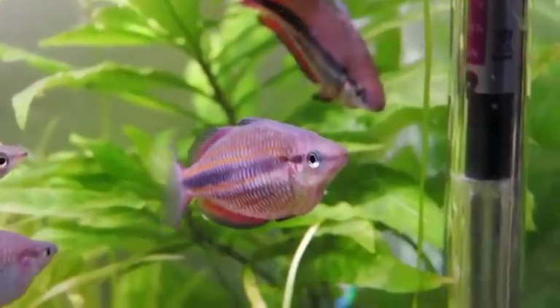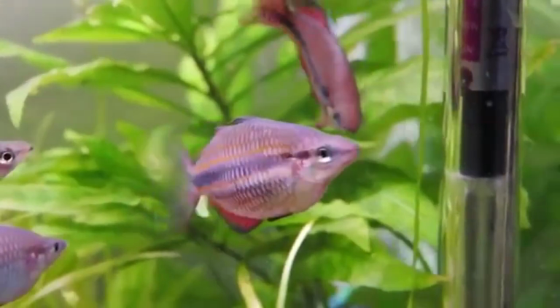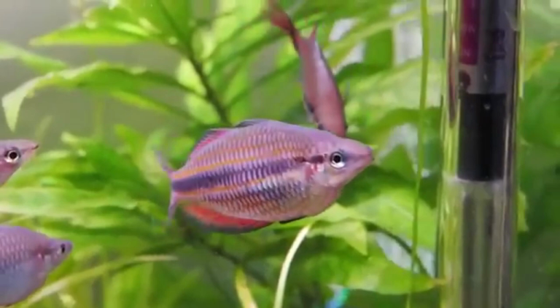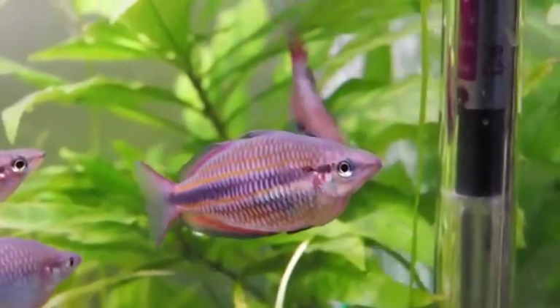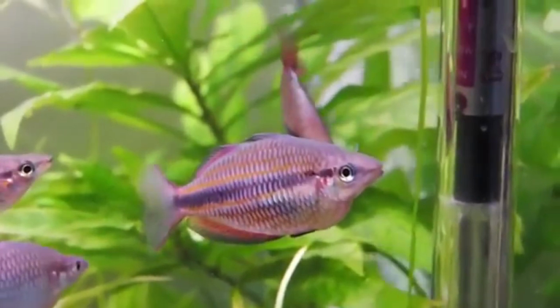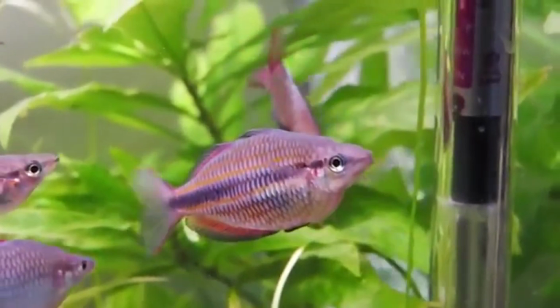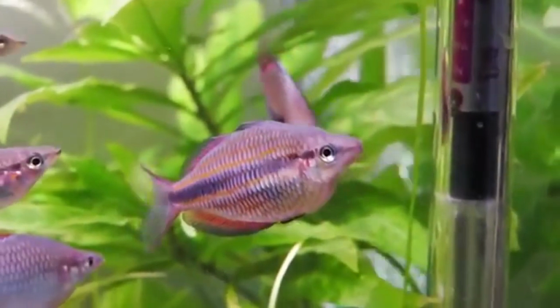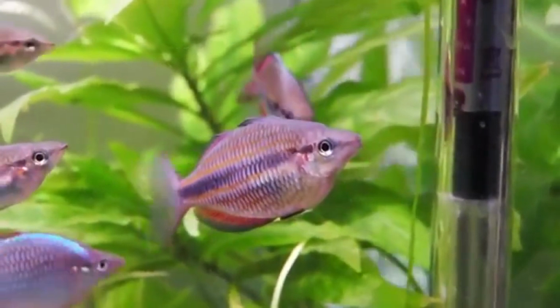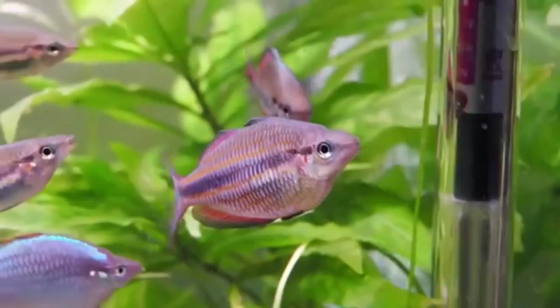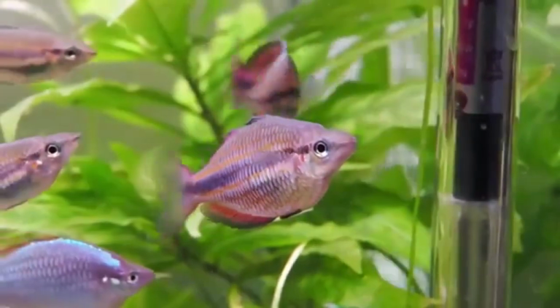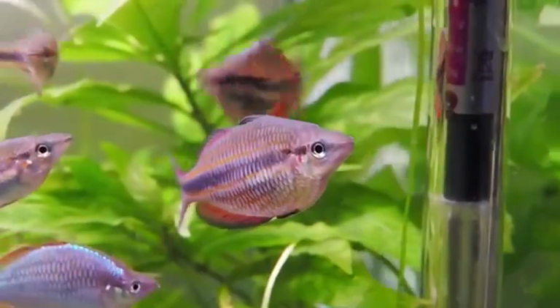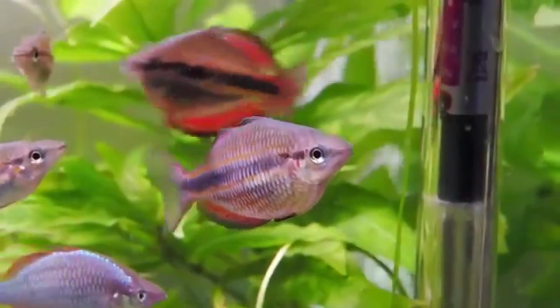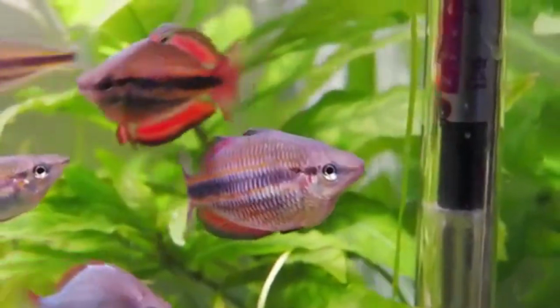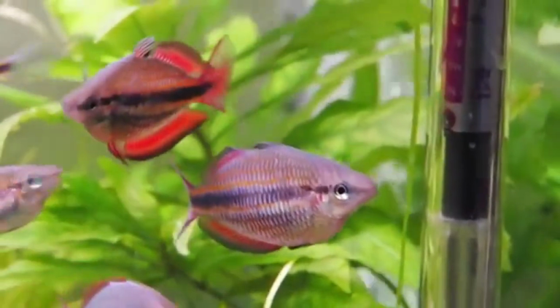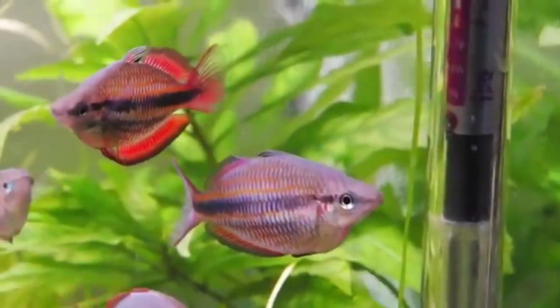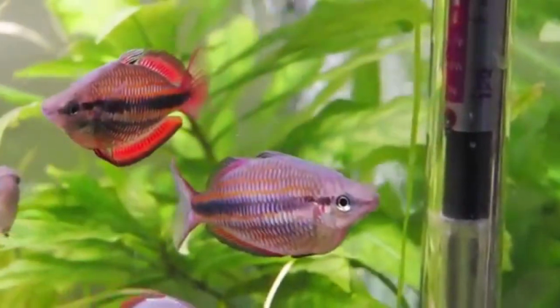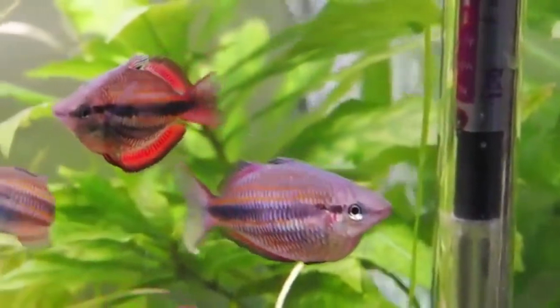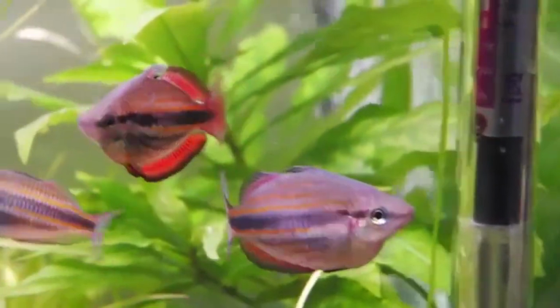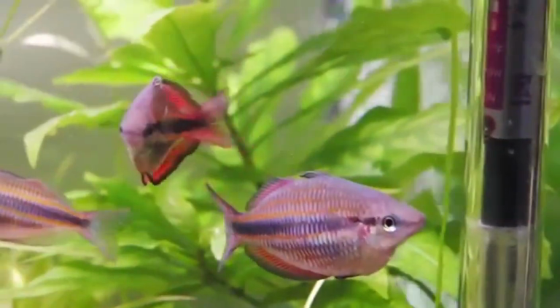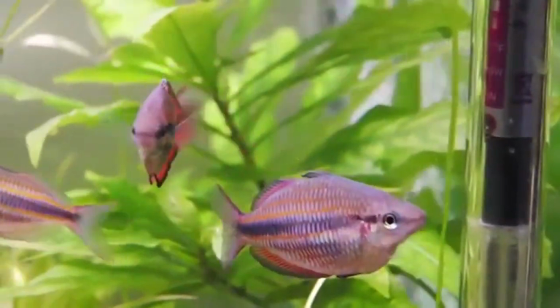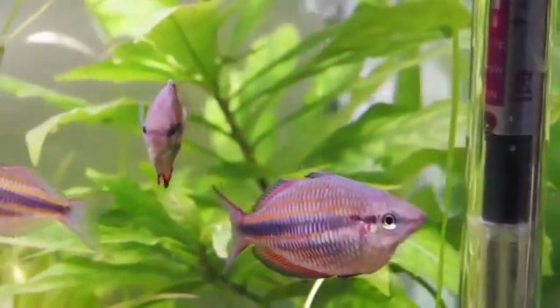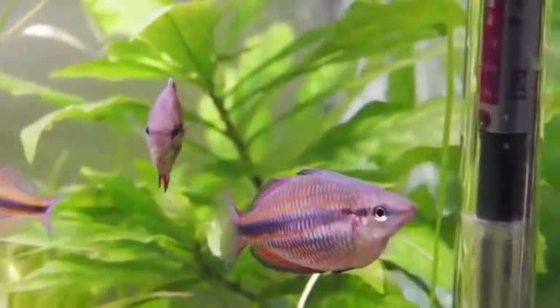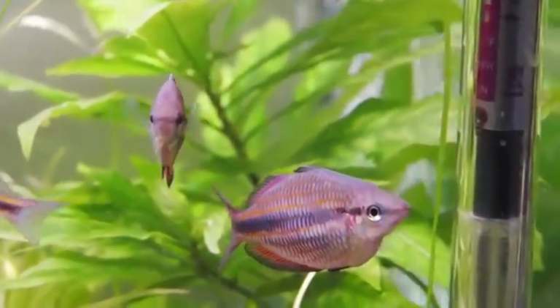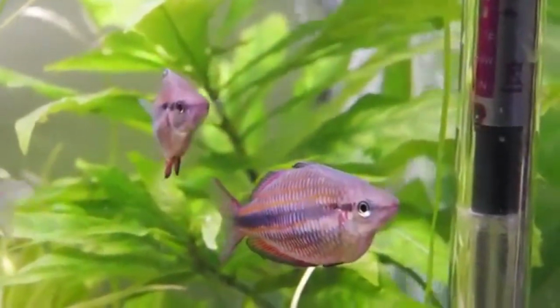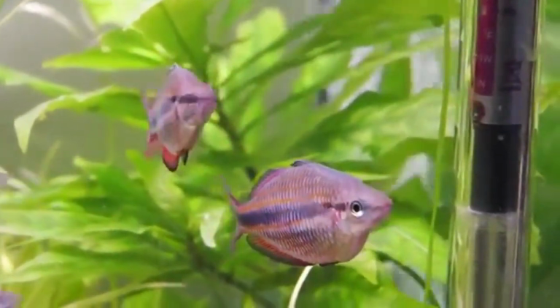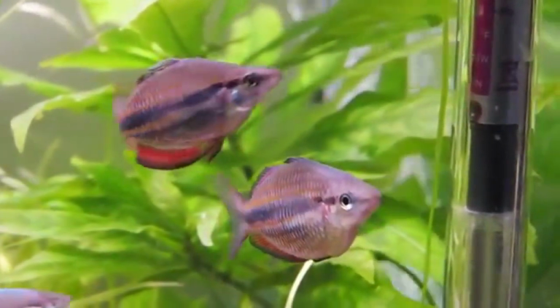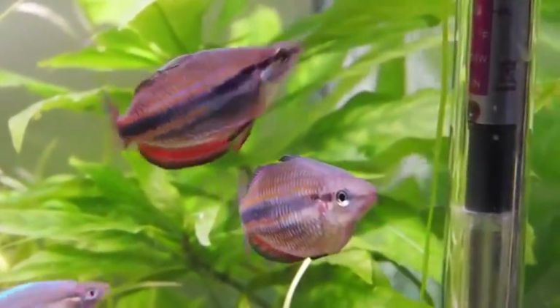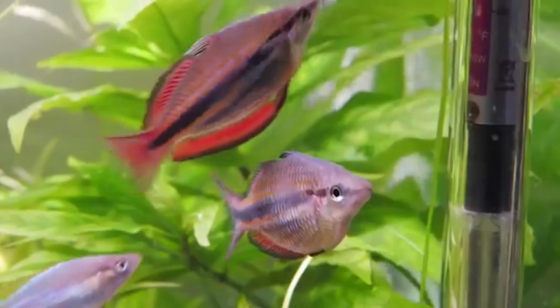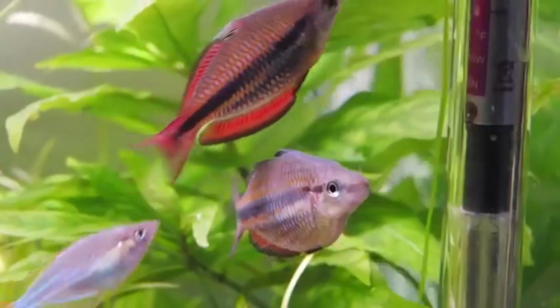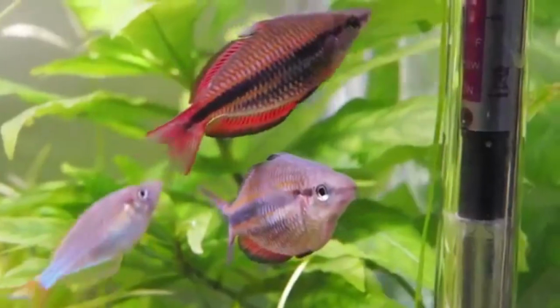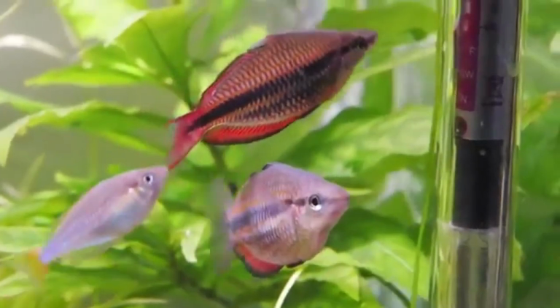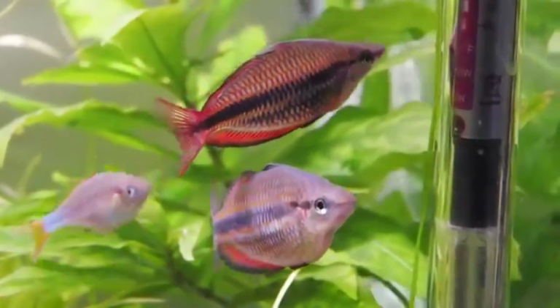It takes about a year before they reach sexual maturity. Some juveniles may appear like females, and others may have different colors that are less vibrant than their adult form.